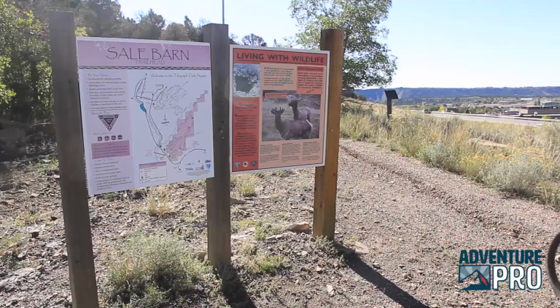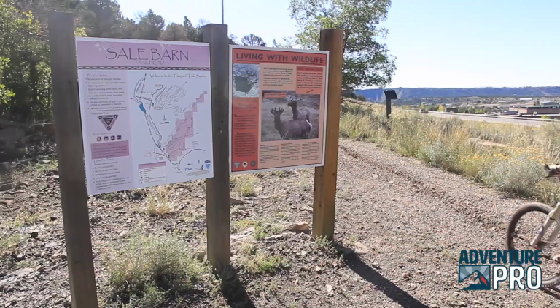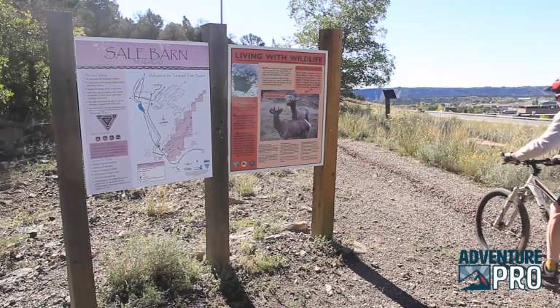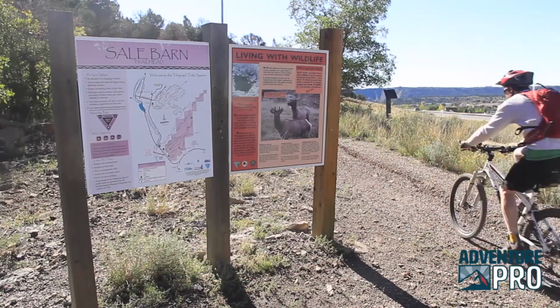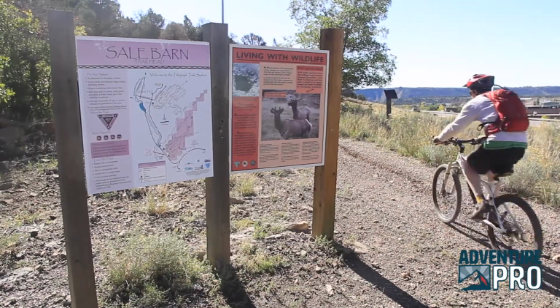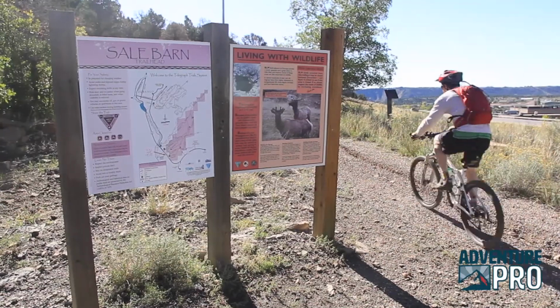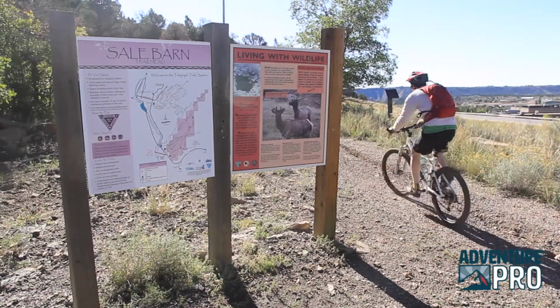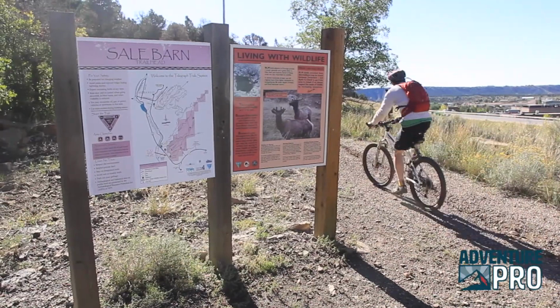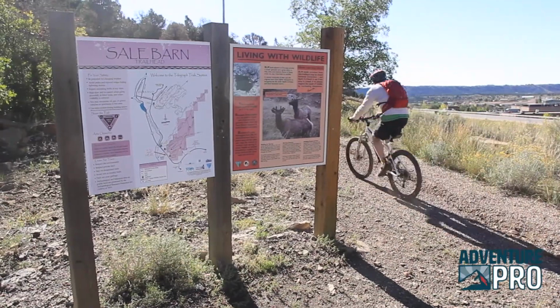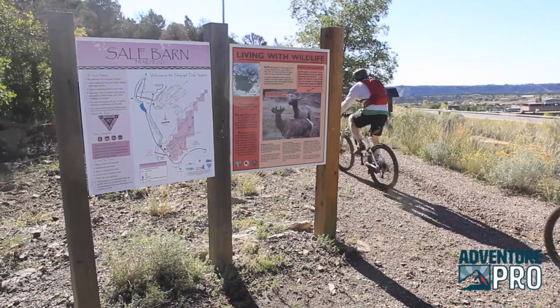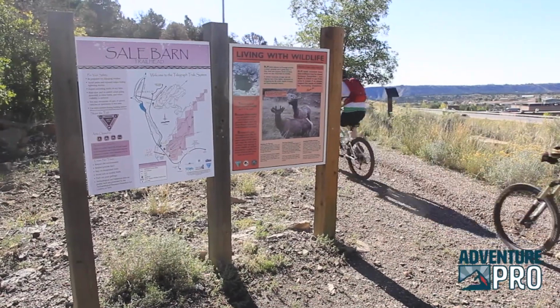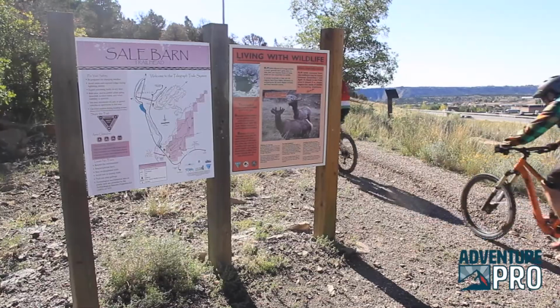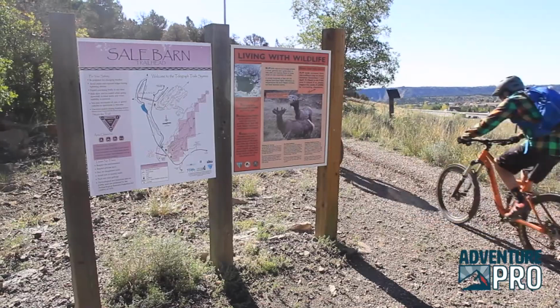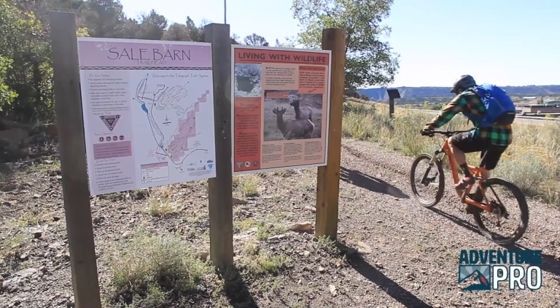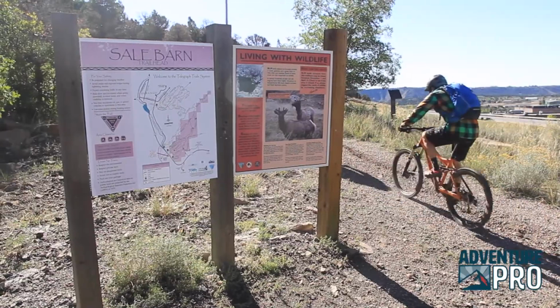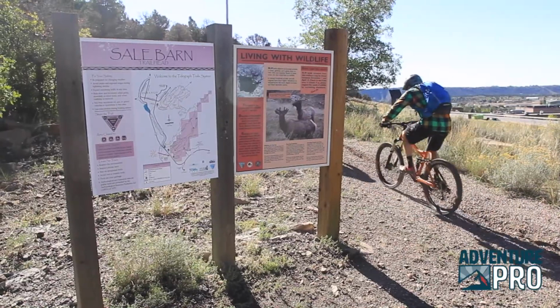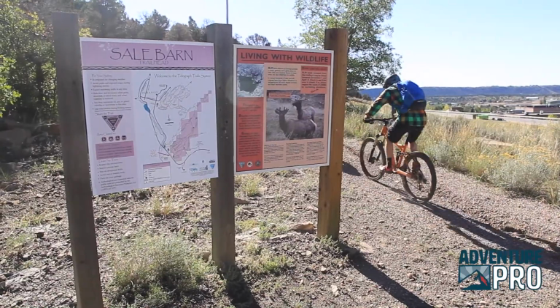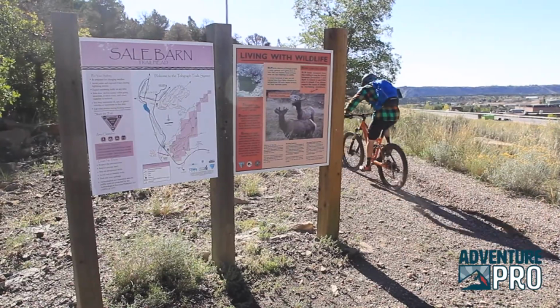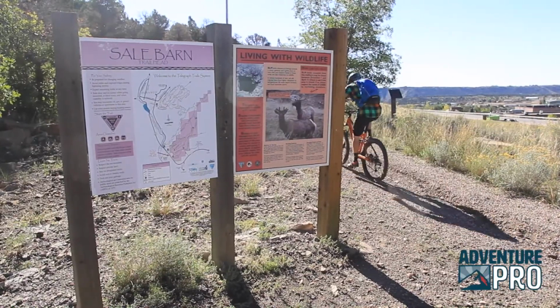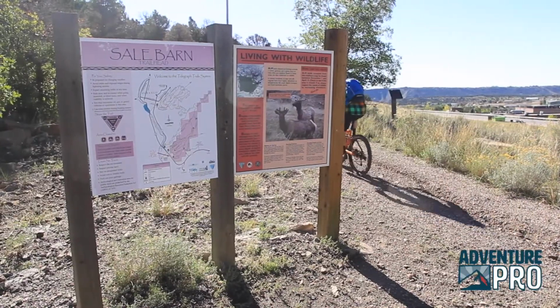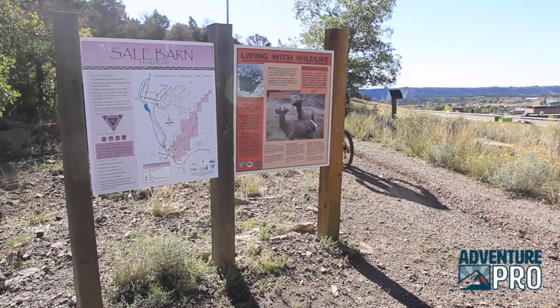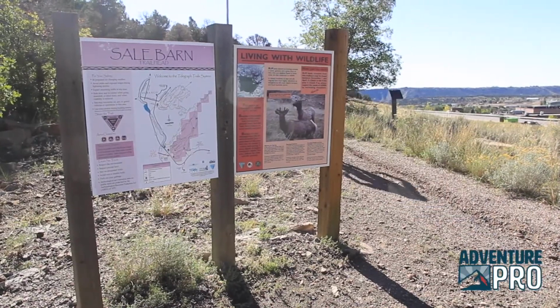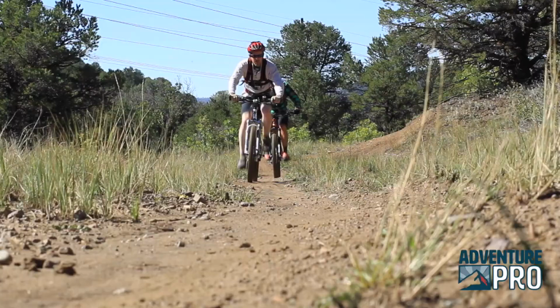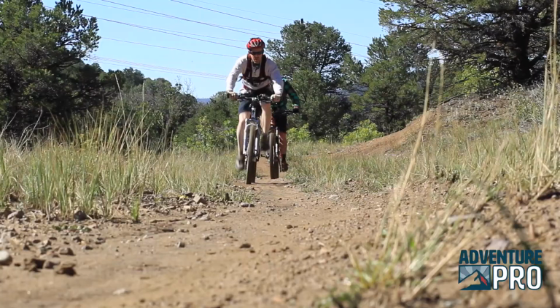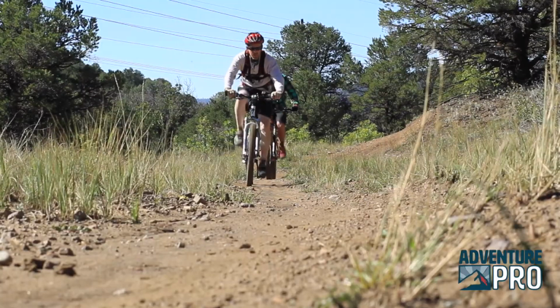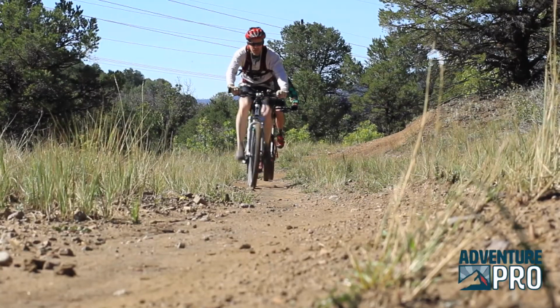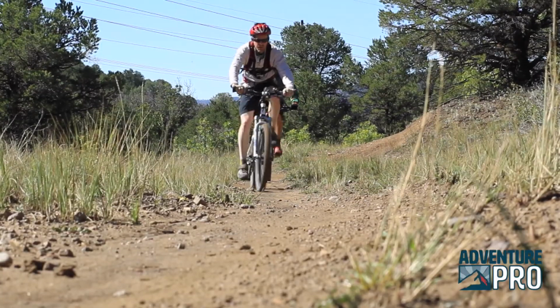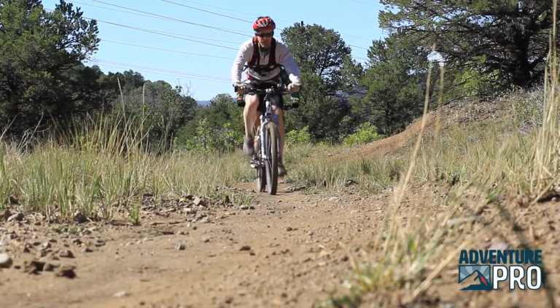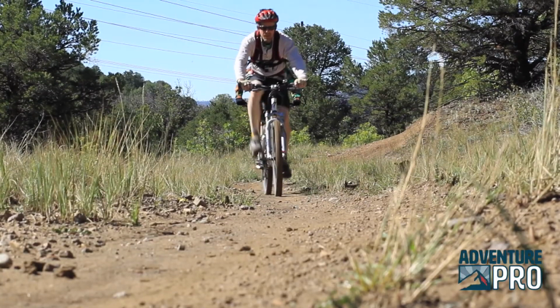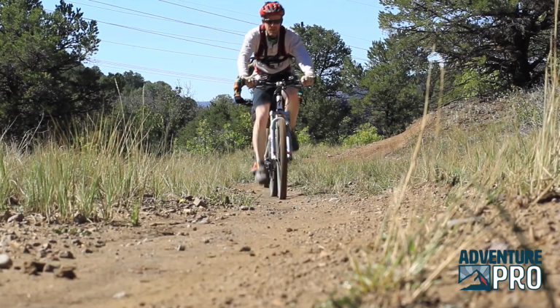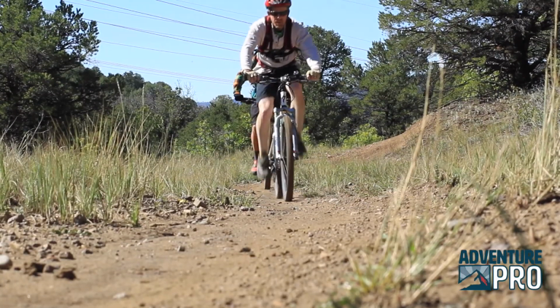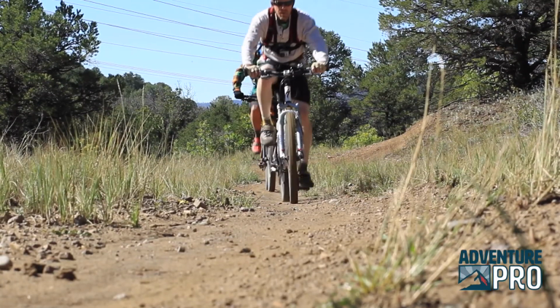We came up Sail Barn up a few nice gentle switchbacks, but we've gained several hundred feet.